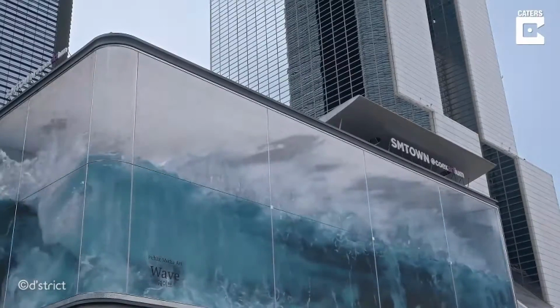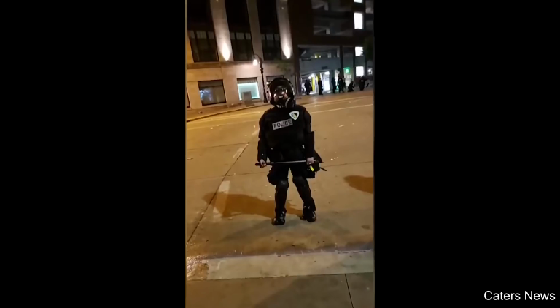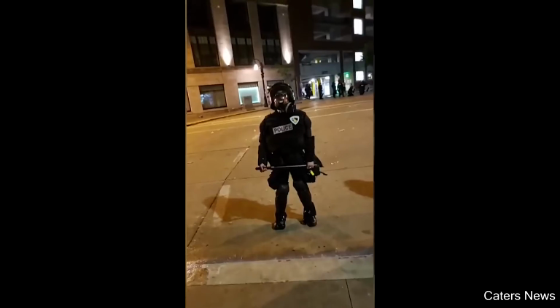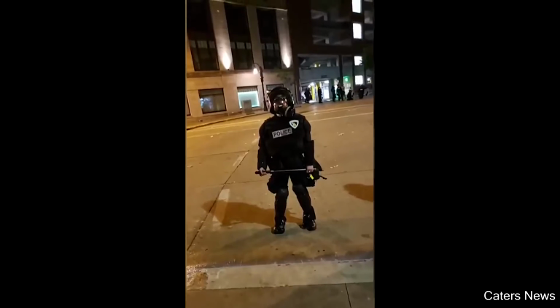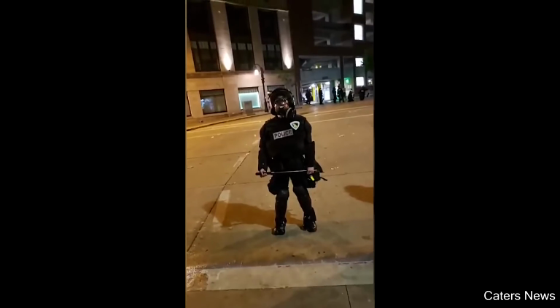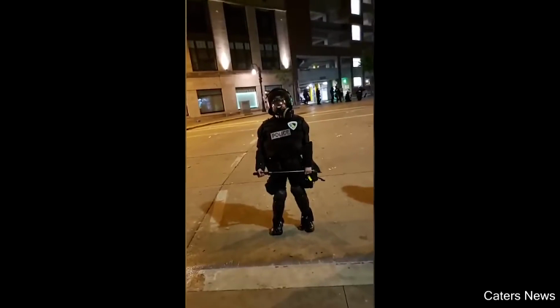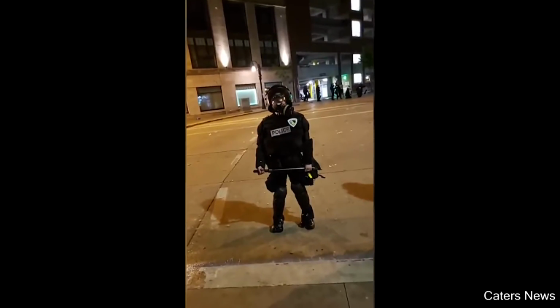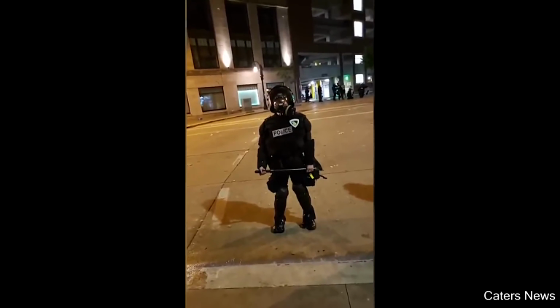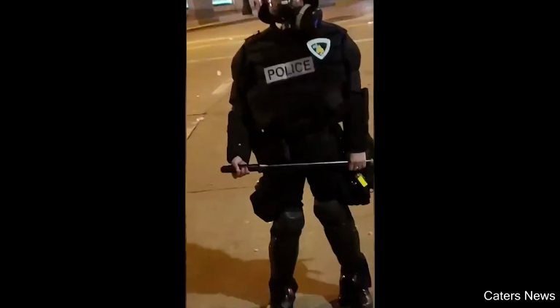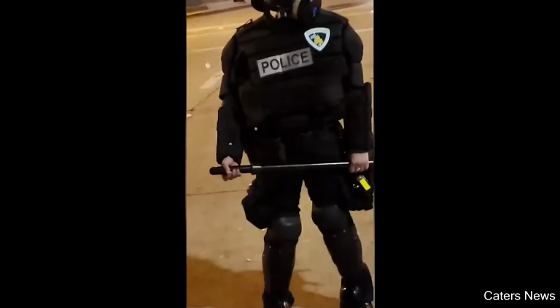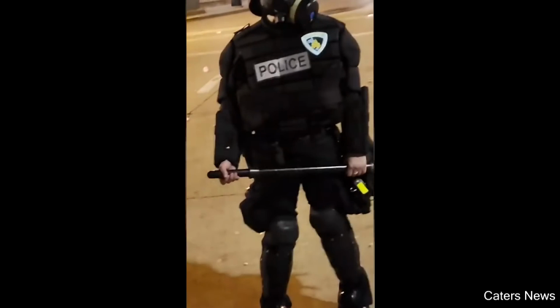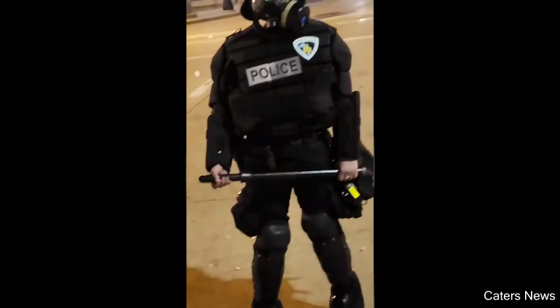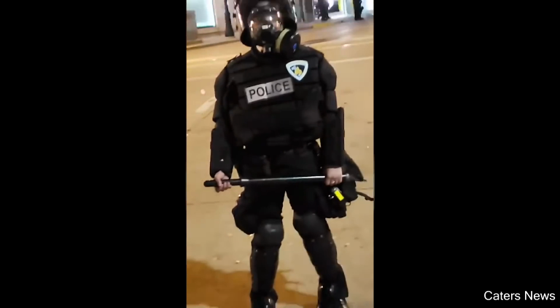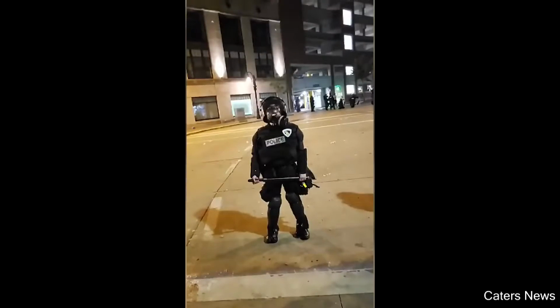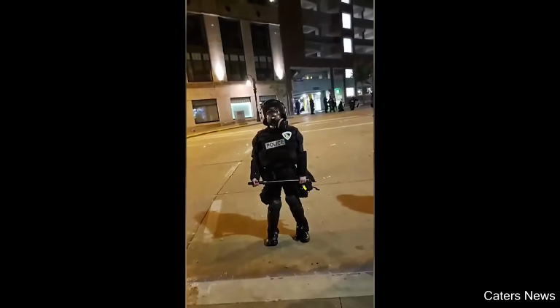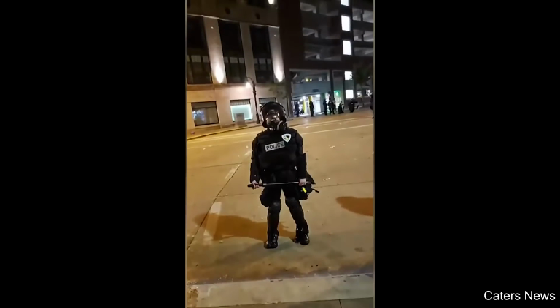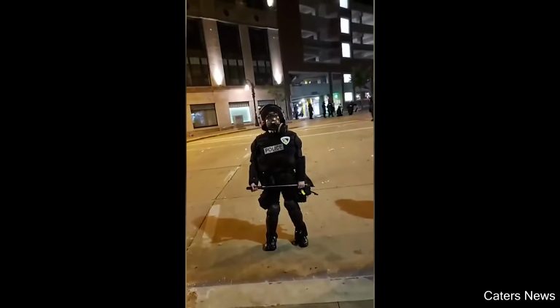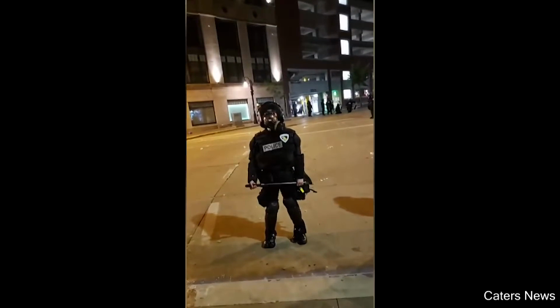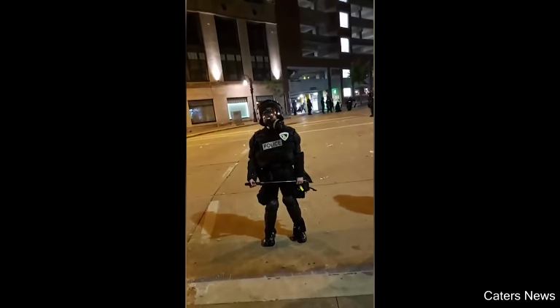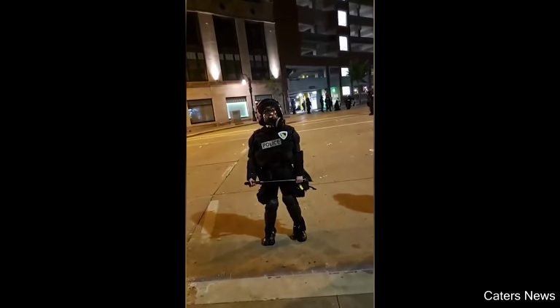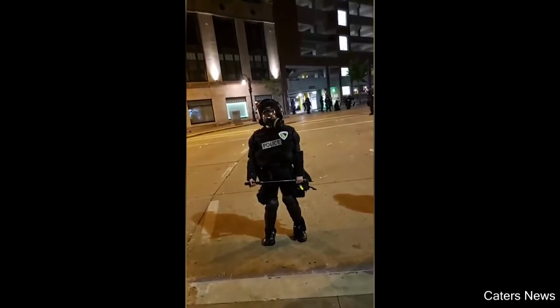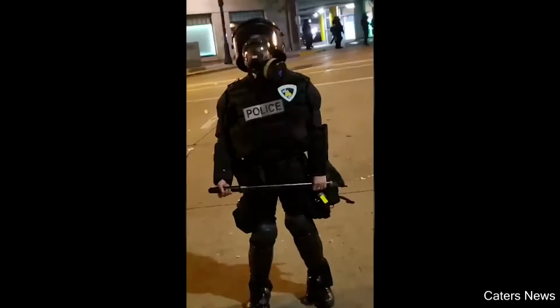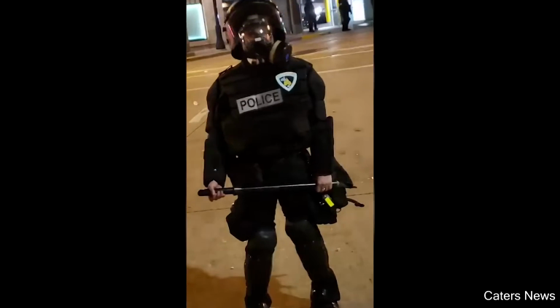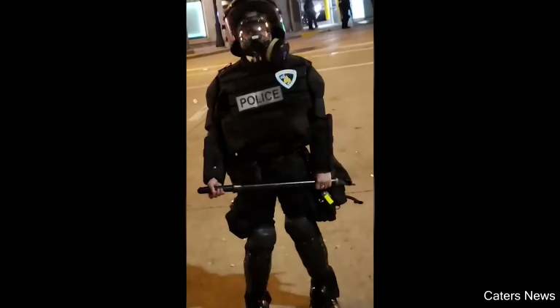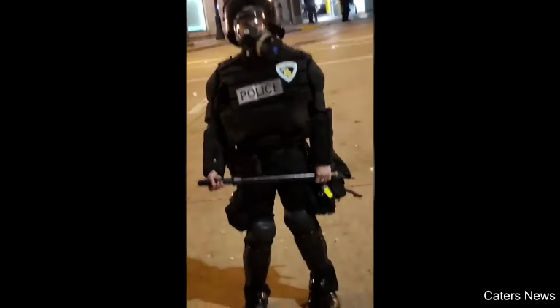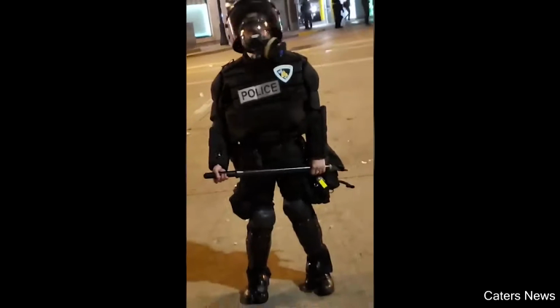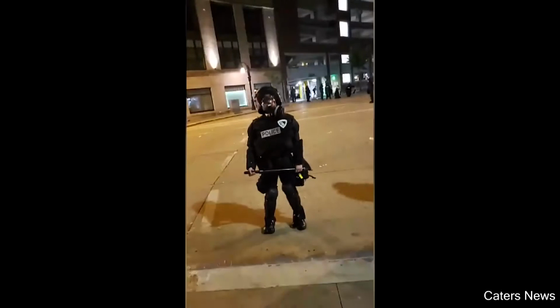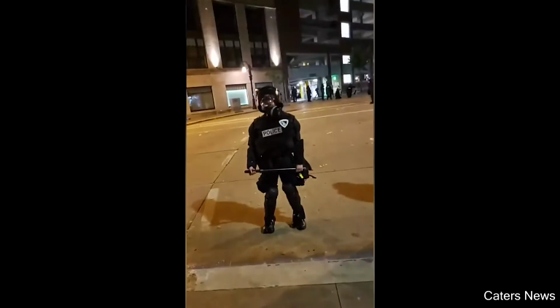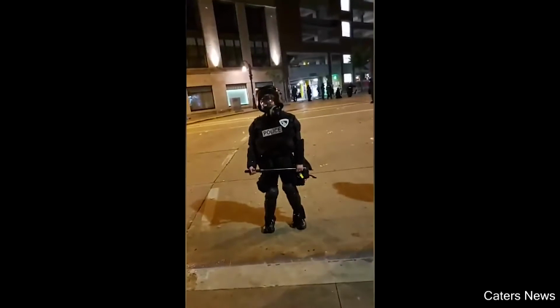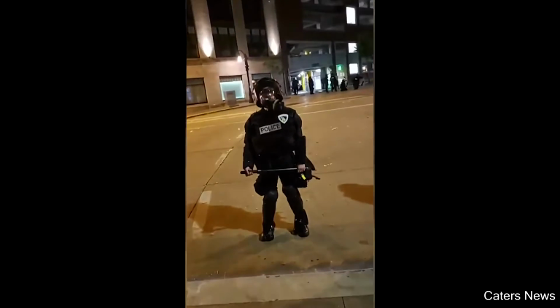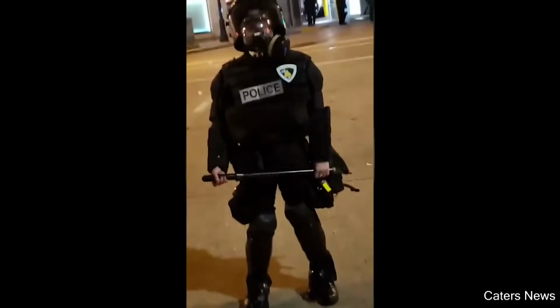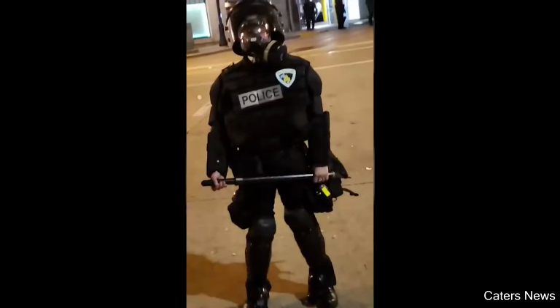They couldn't find any smaller gear for you? You barely fit in that.